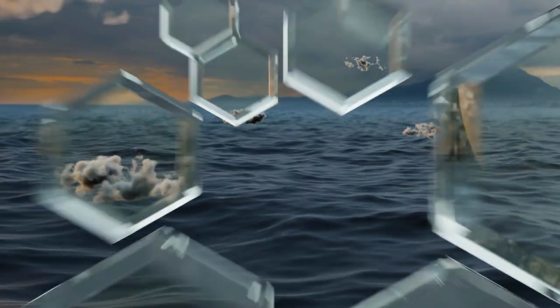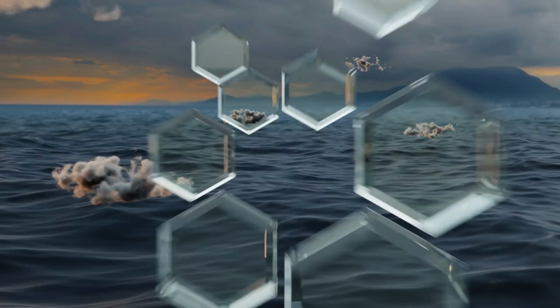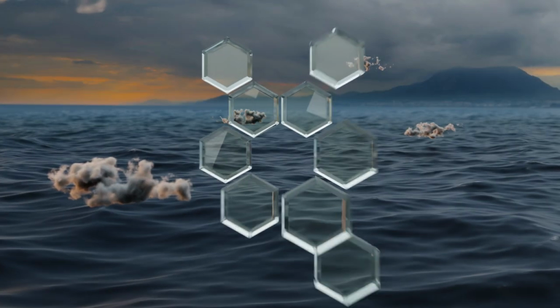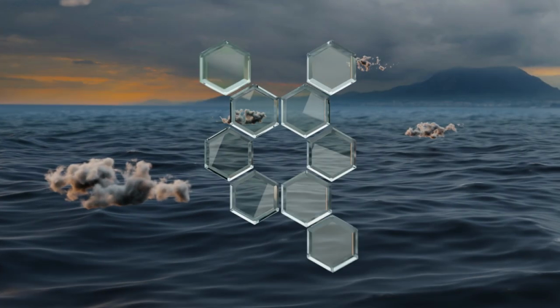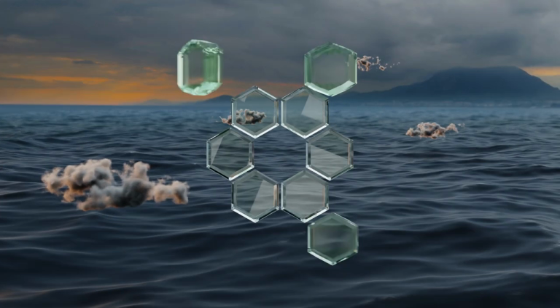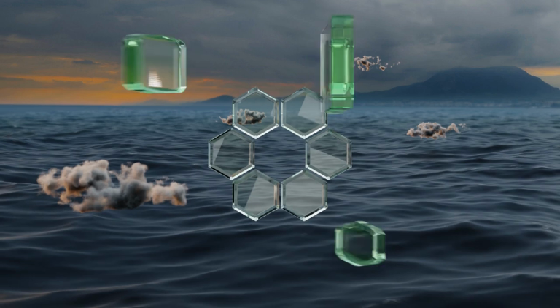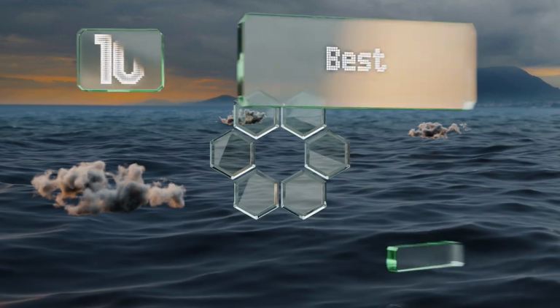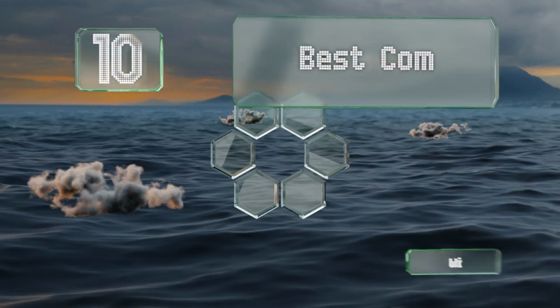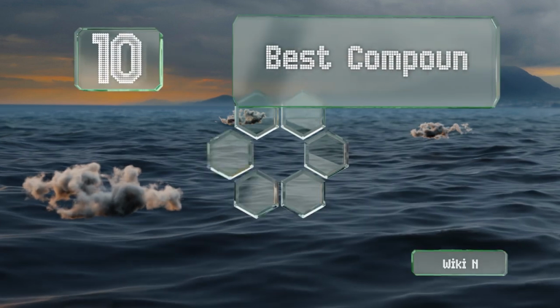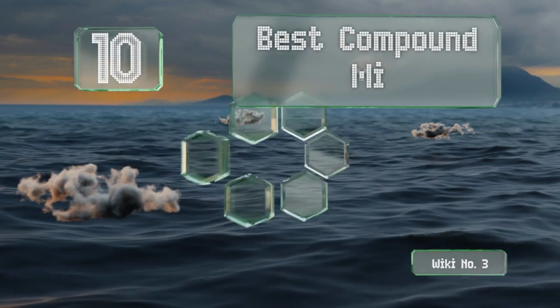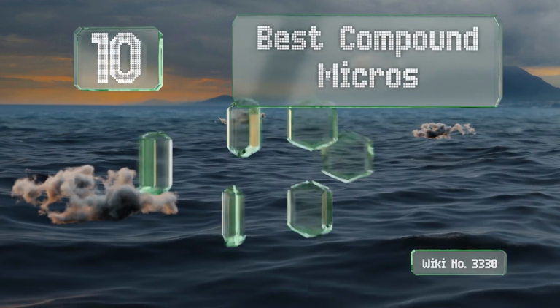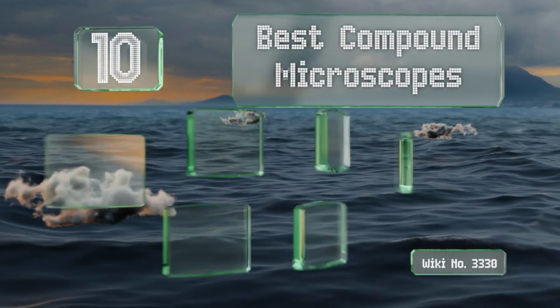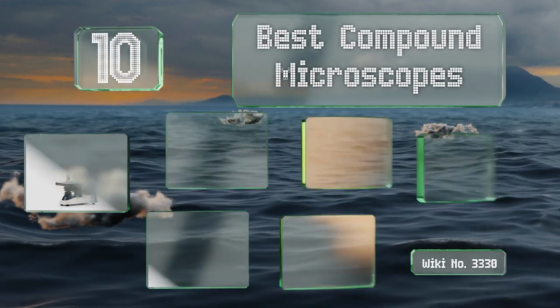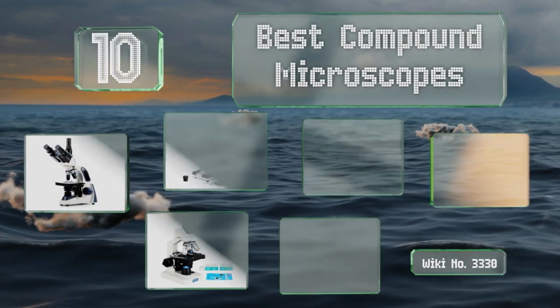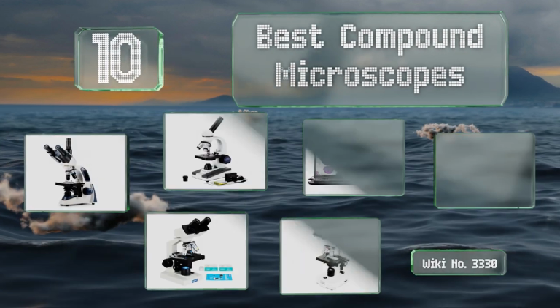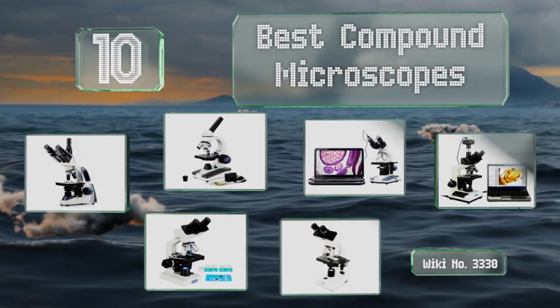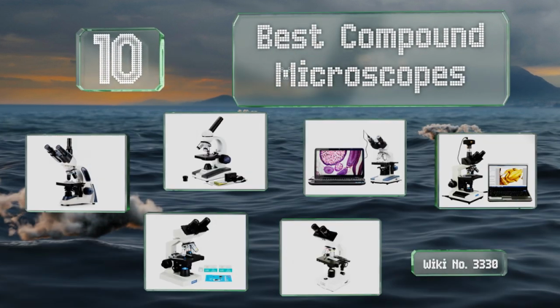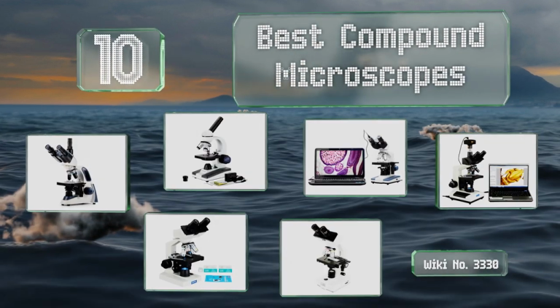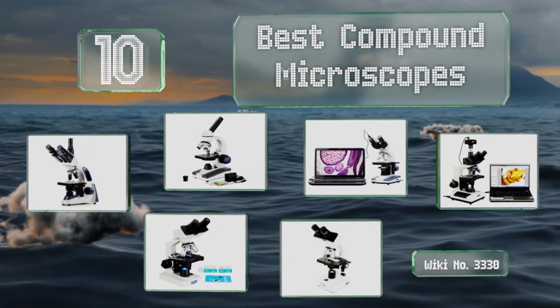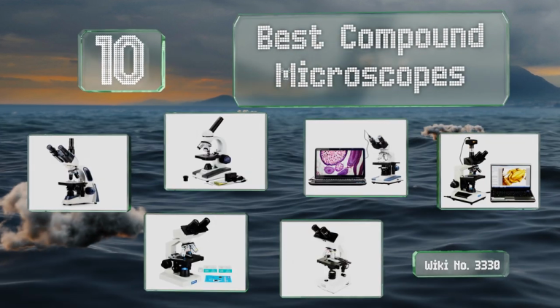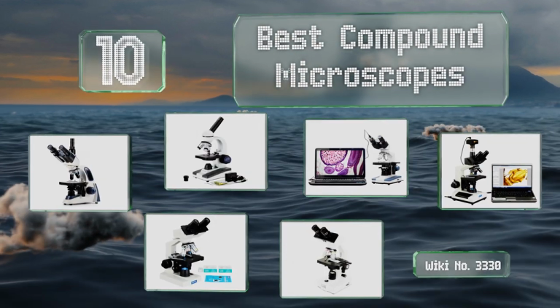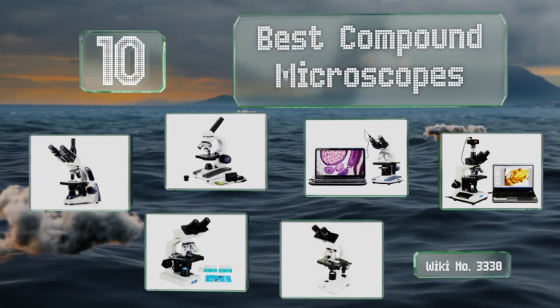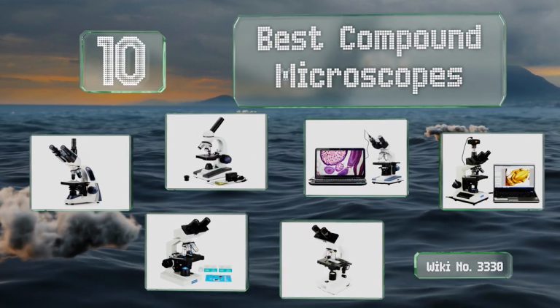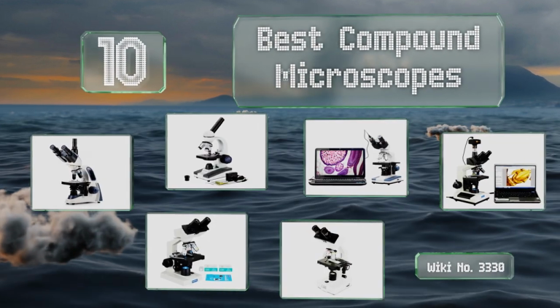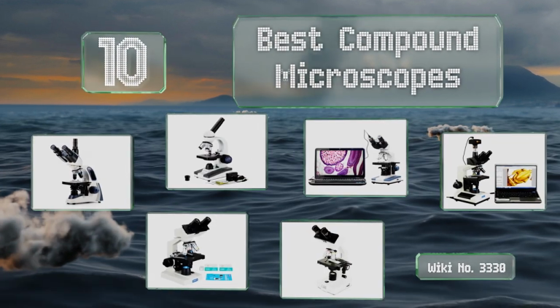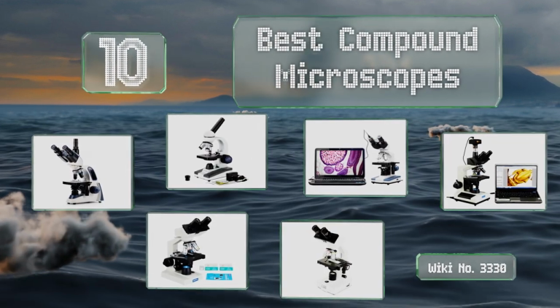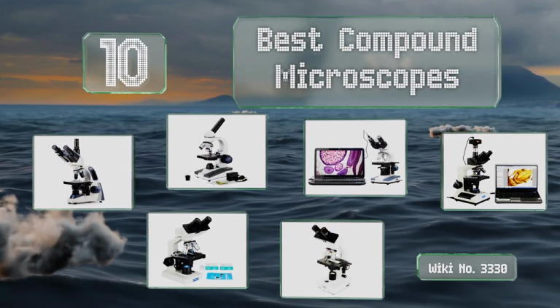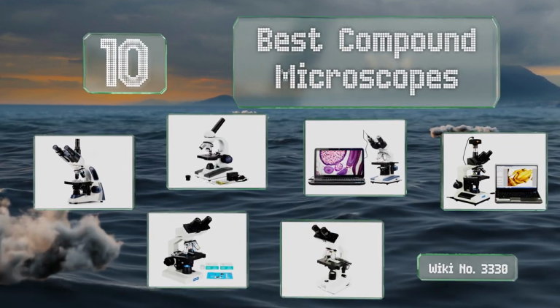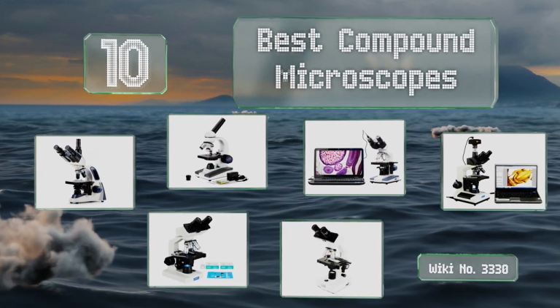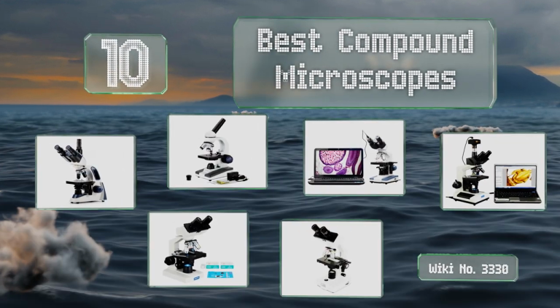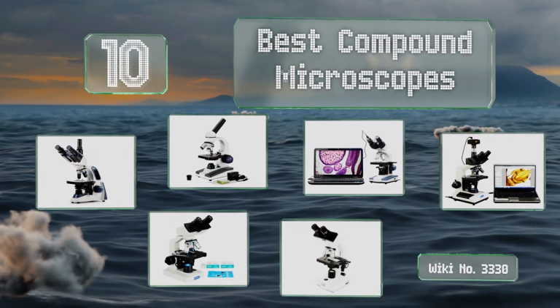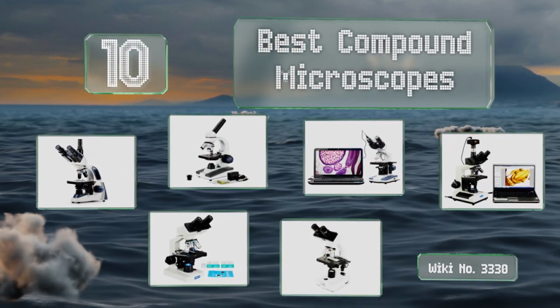EasyVid presents the 10 best compound microscopes. Let's get started with the list.